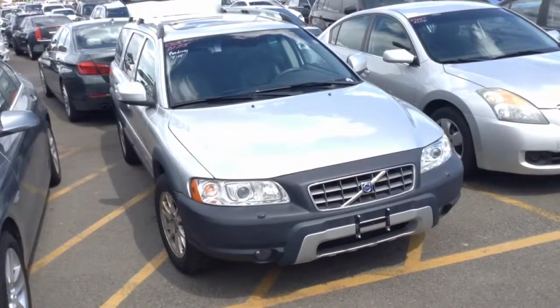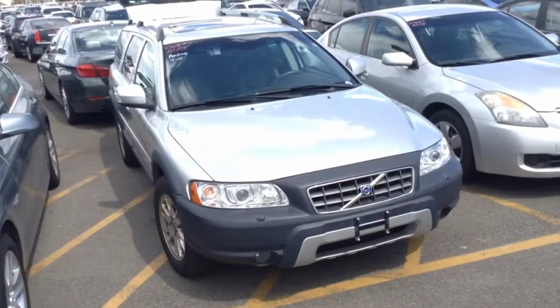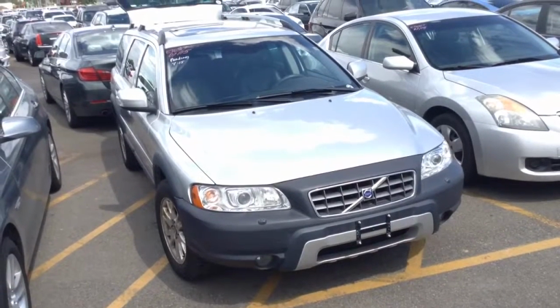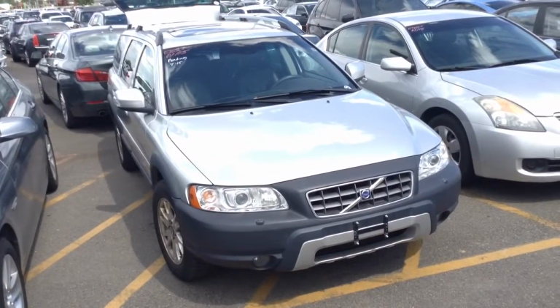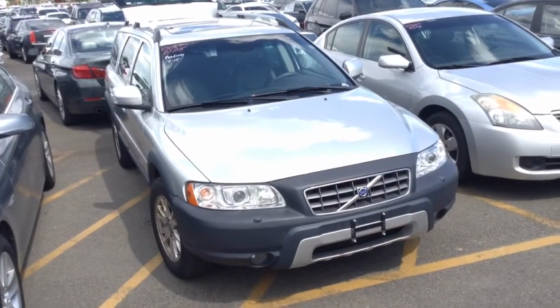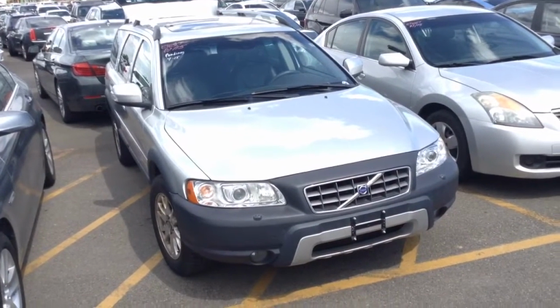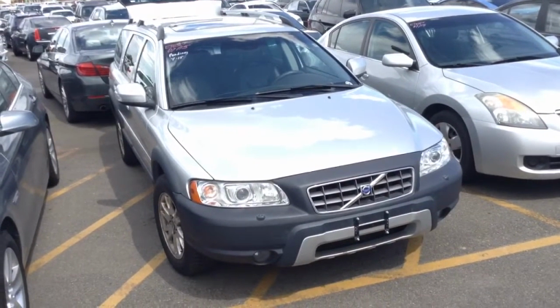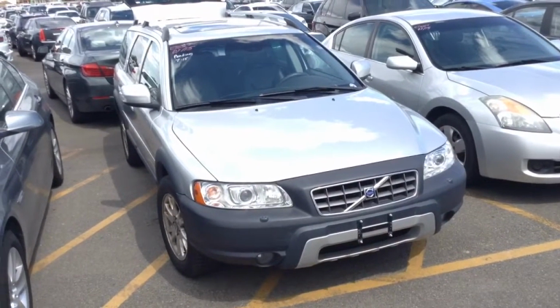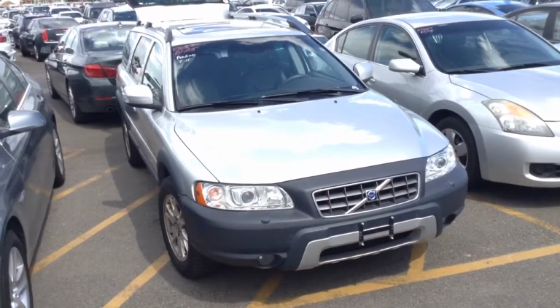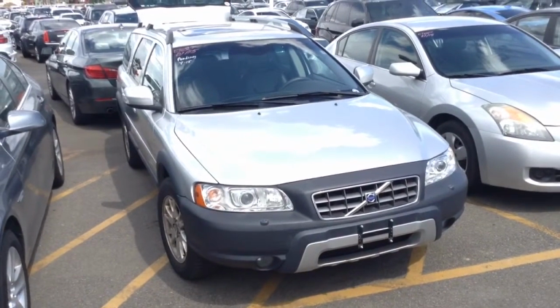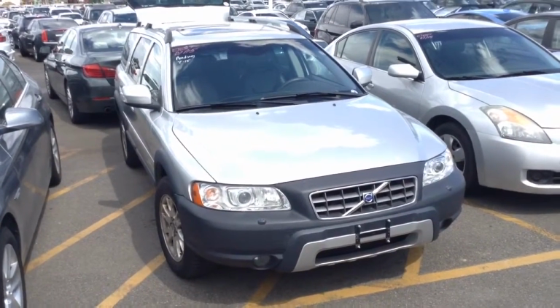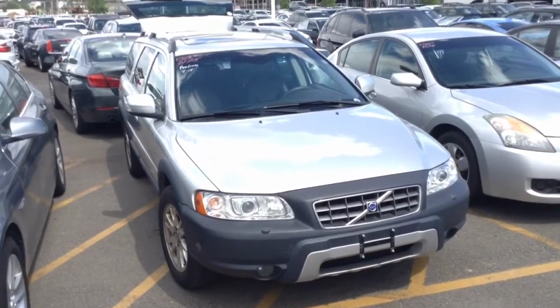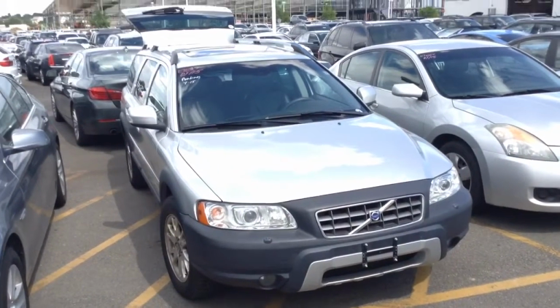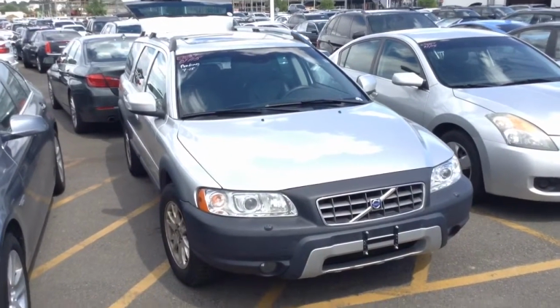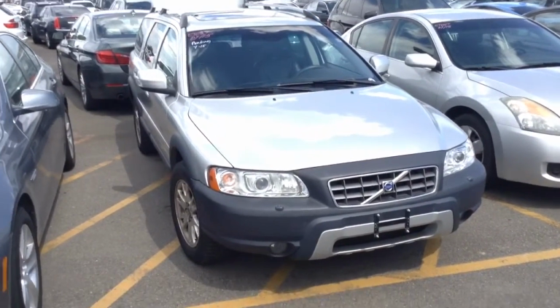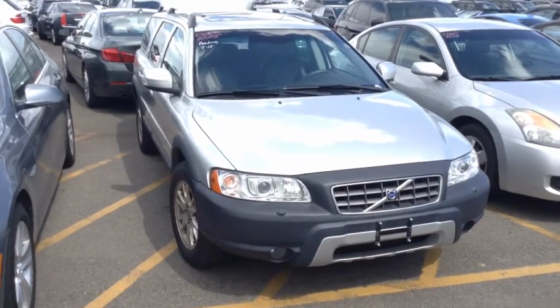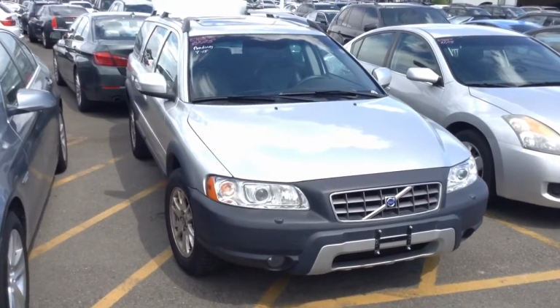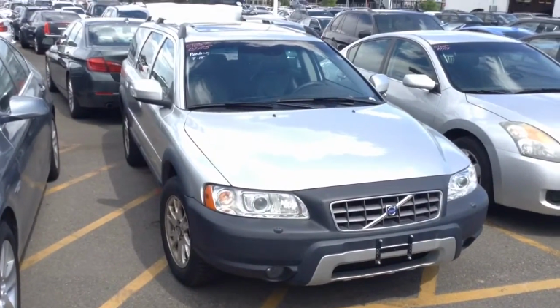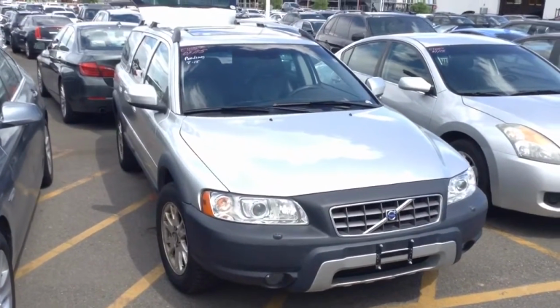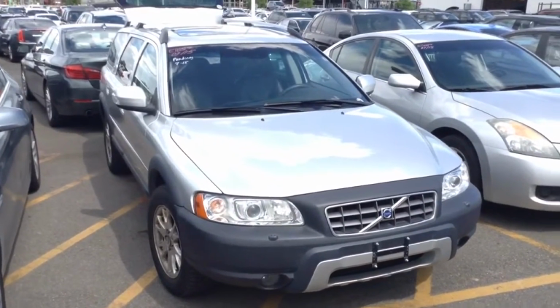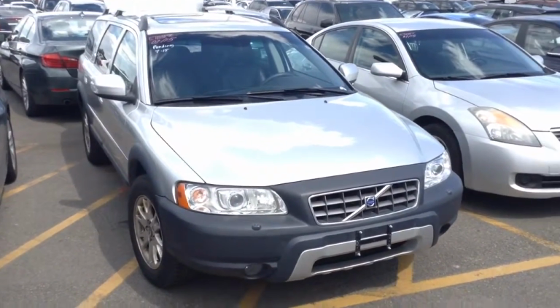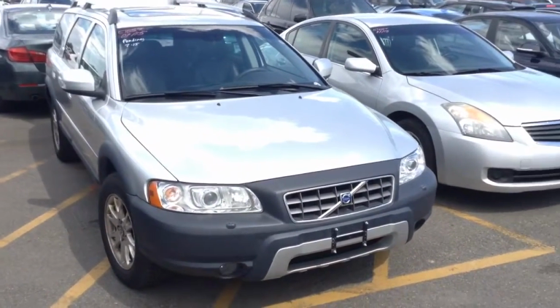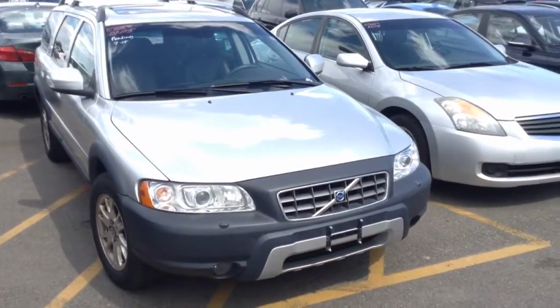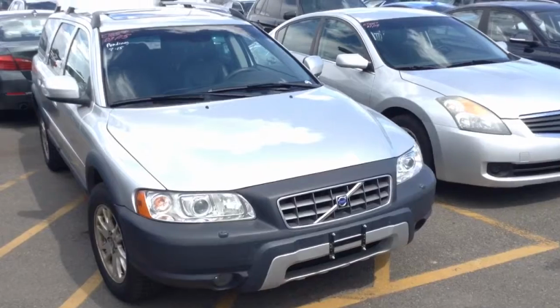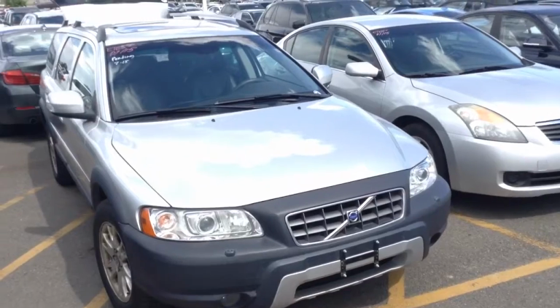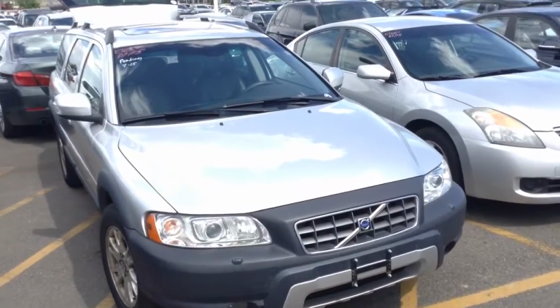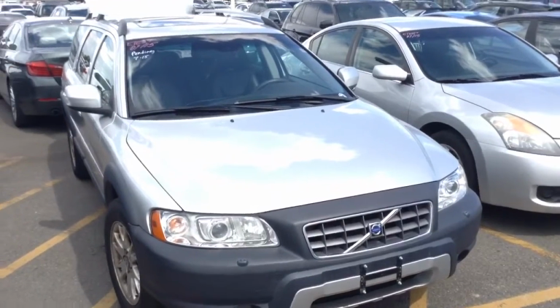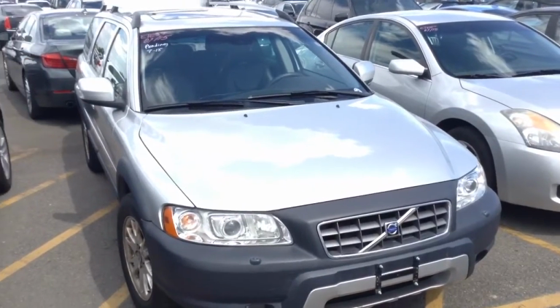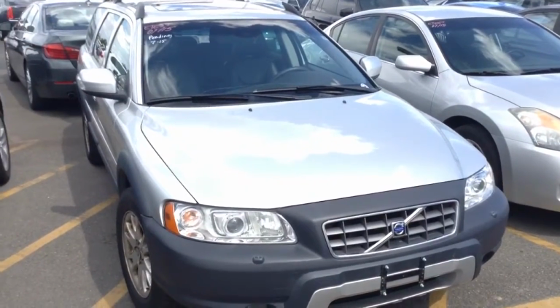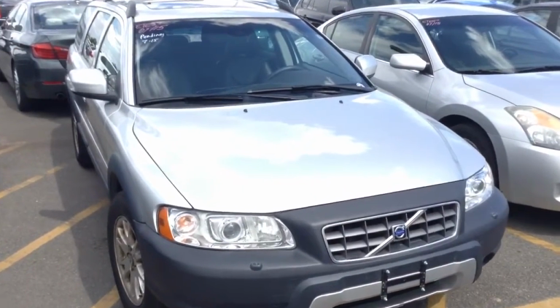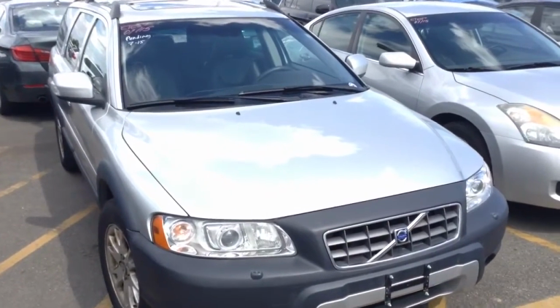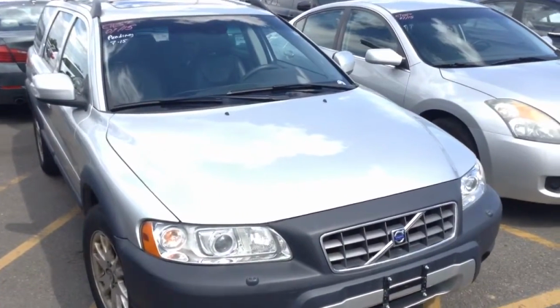Hey Wendy, Justin, it's Shamp BMW. Here is a video of the XC70 that you inquired about.